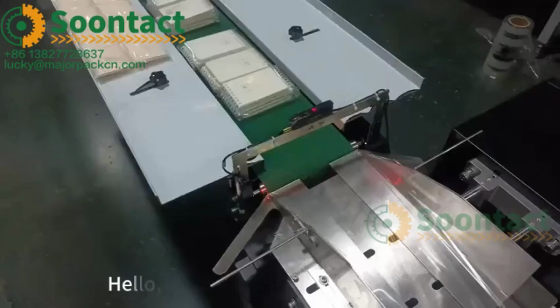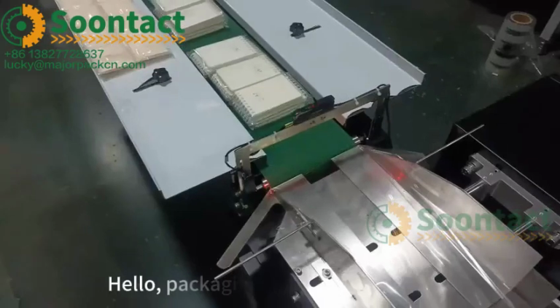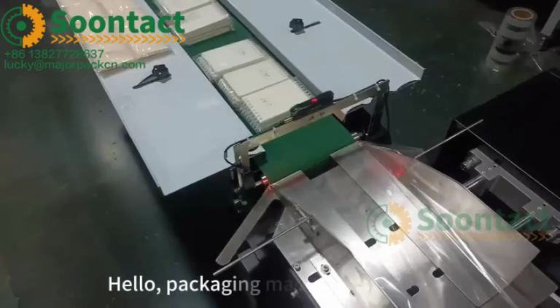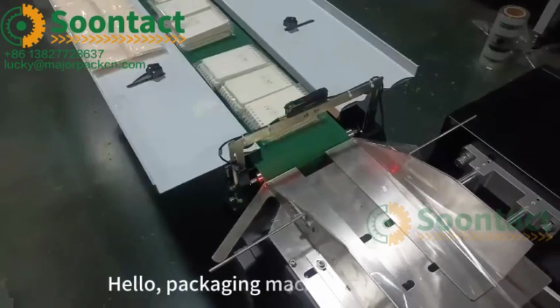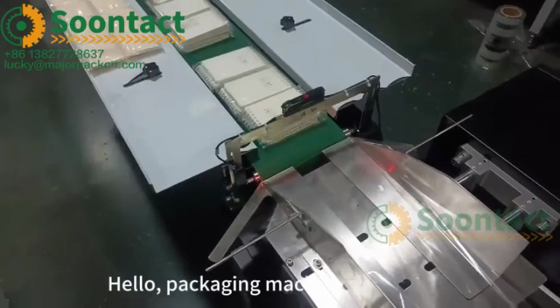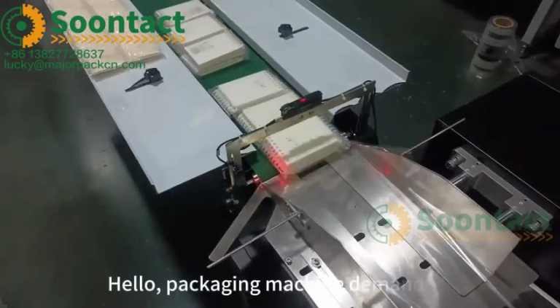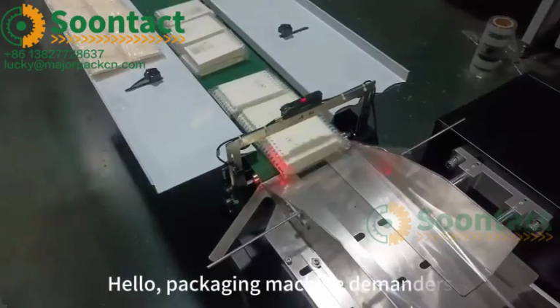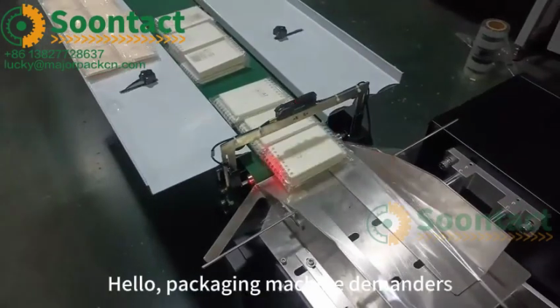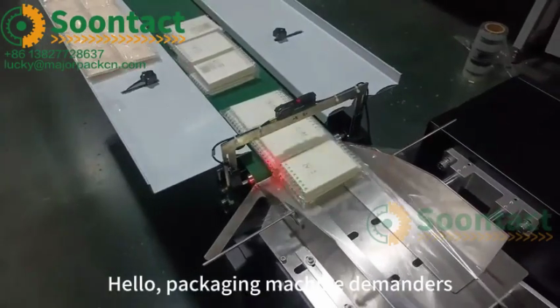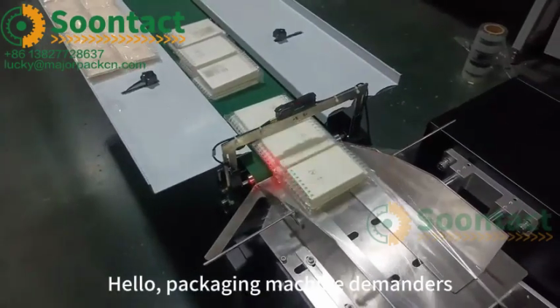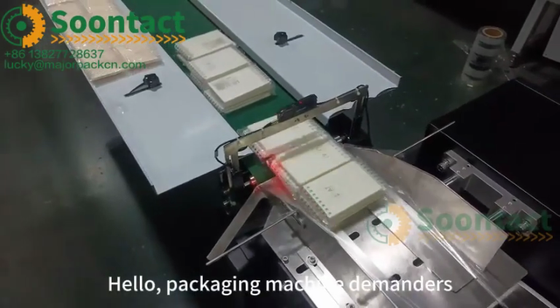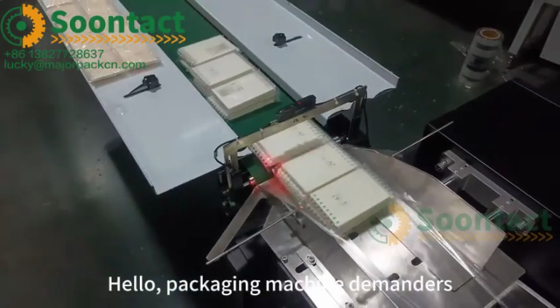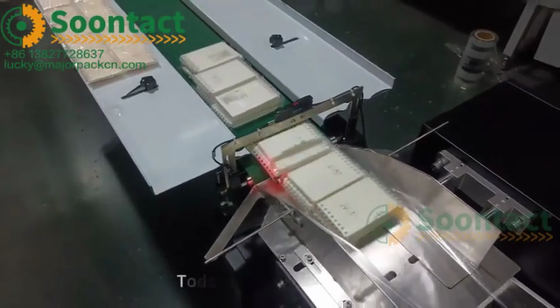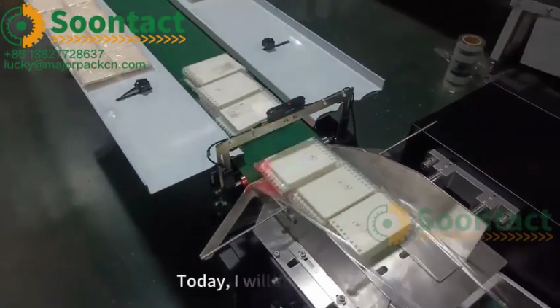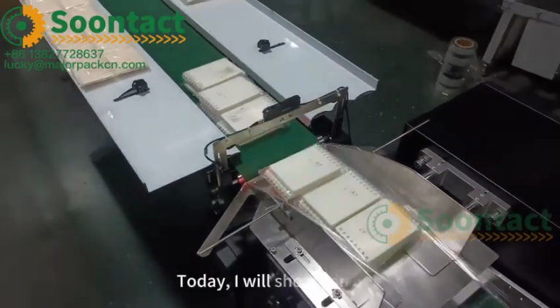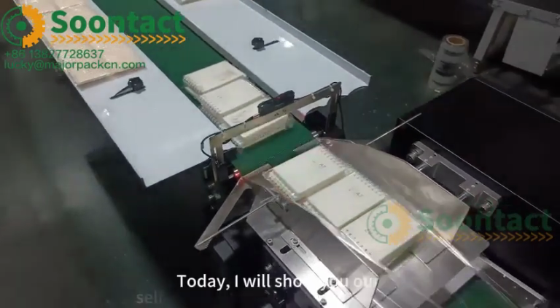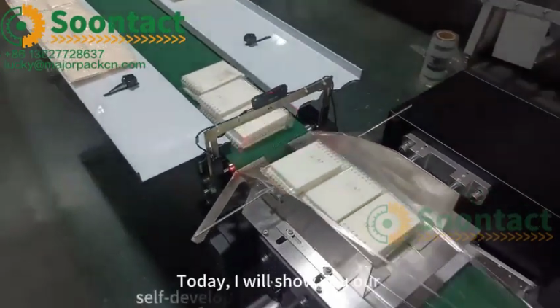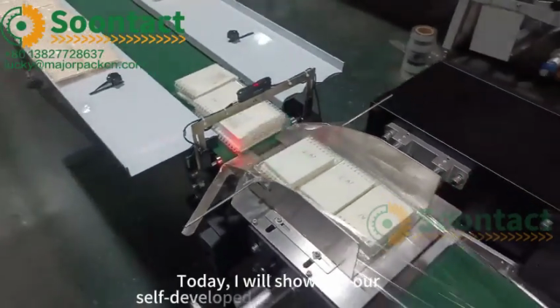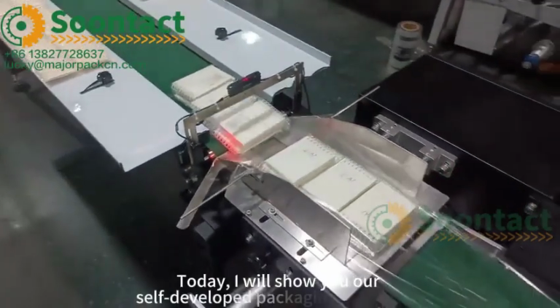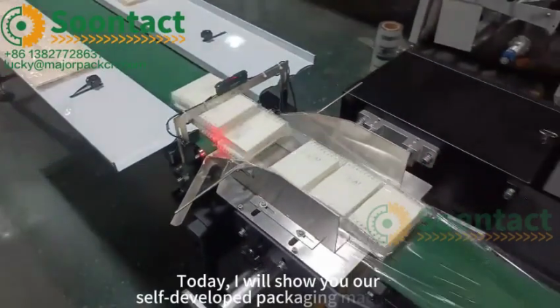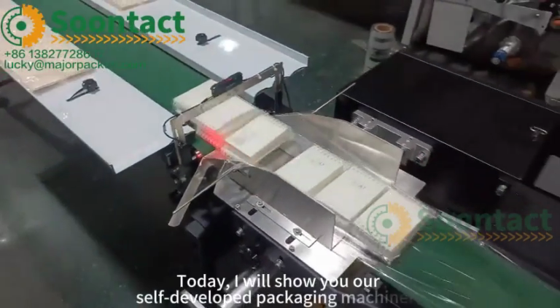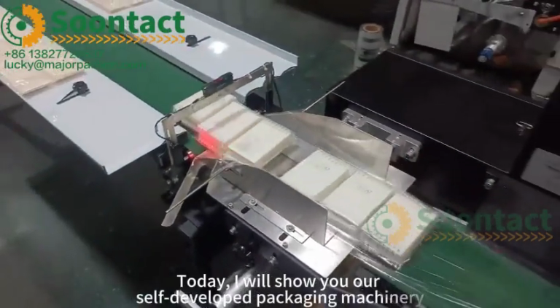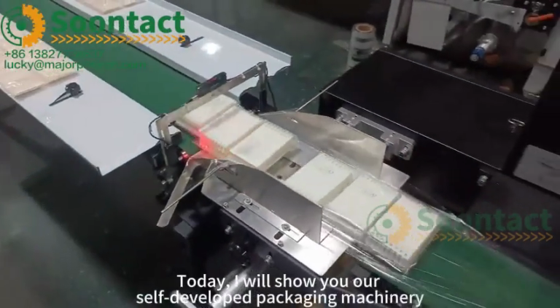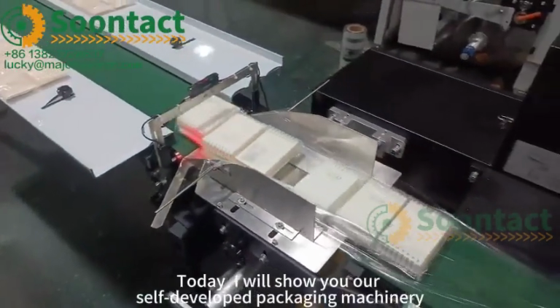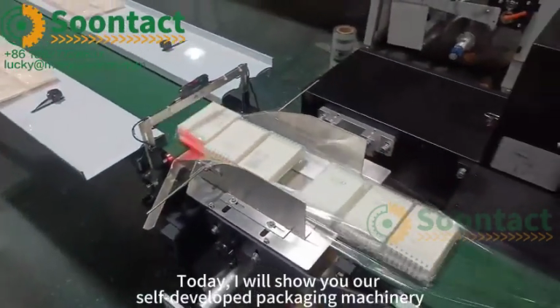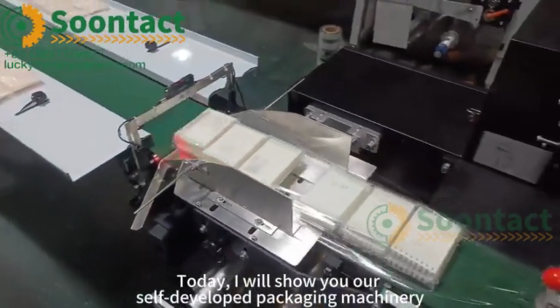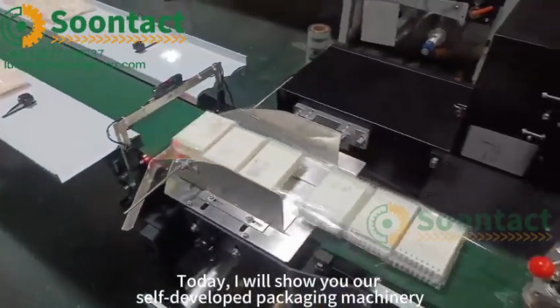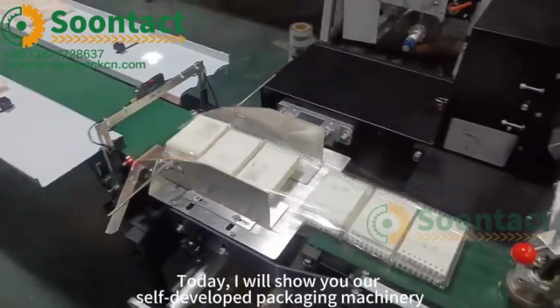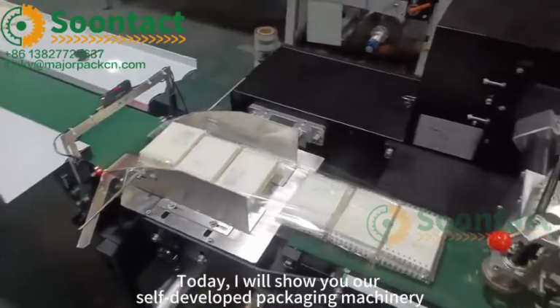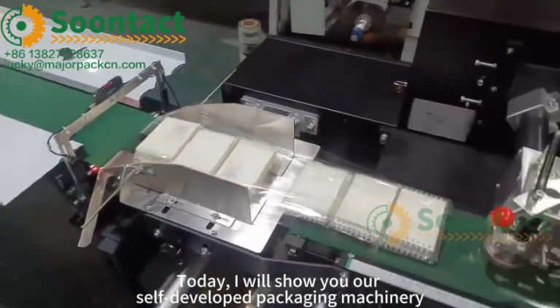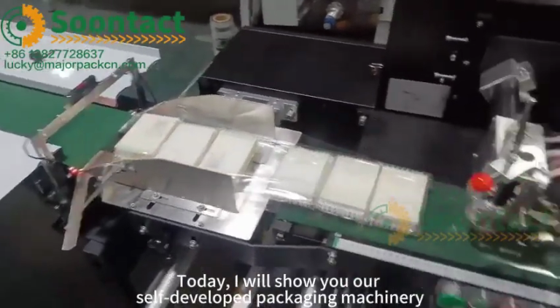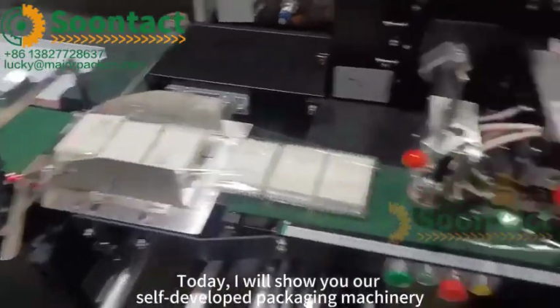Hello, packaging machine demanders. Today, I will show you one self-developed packaging machinery.